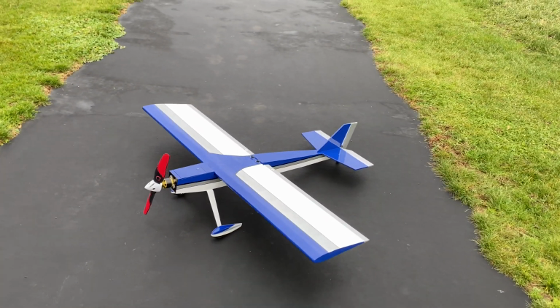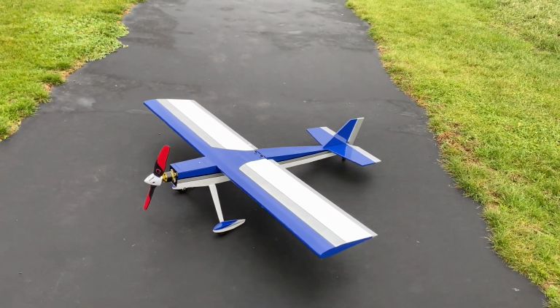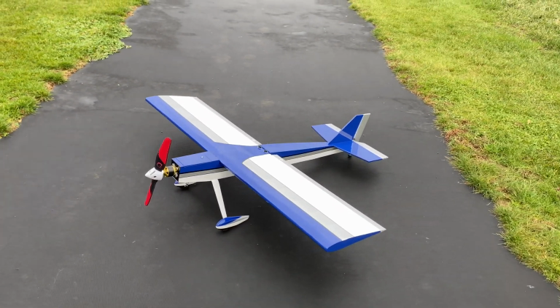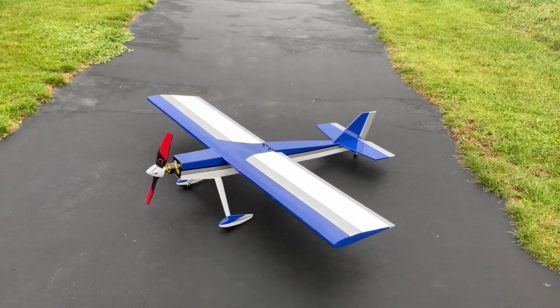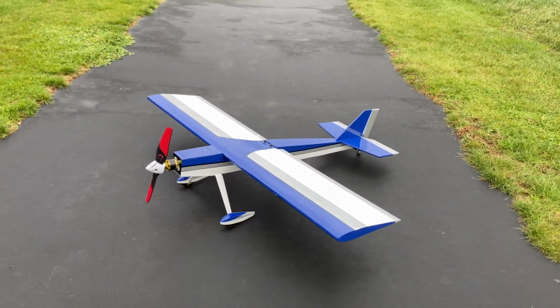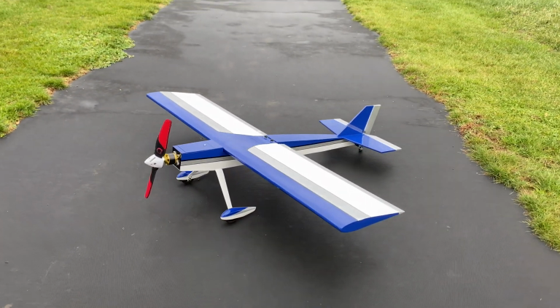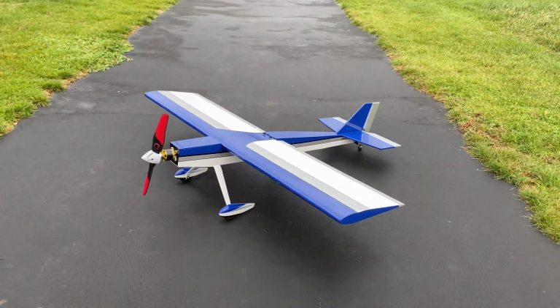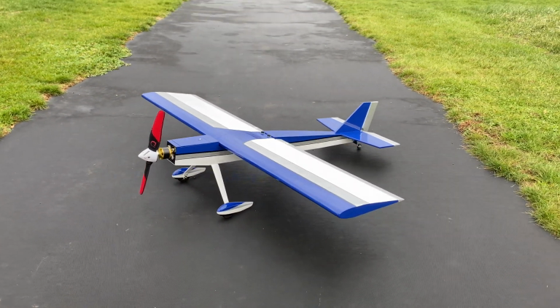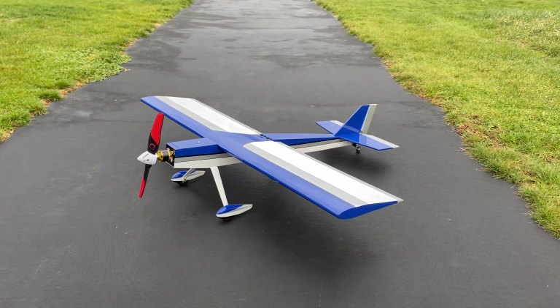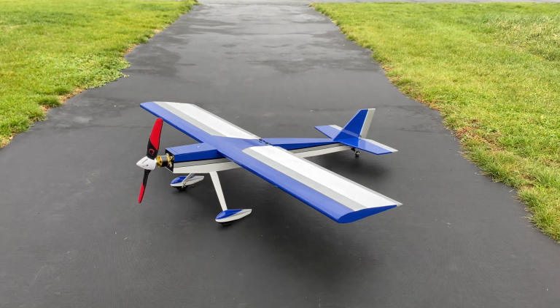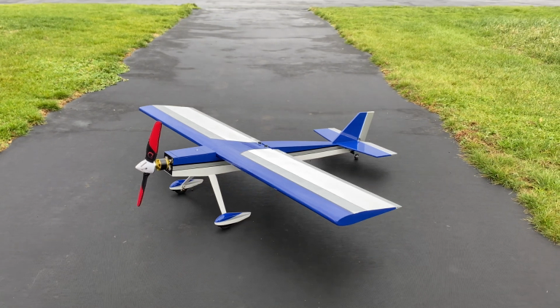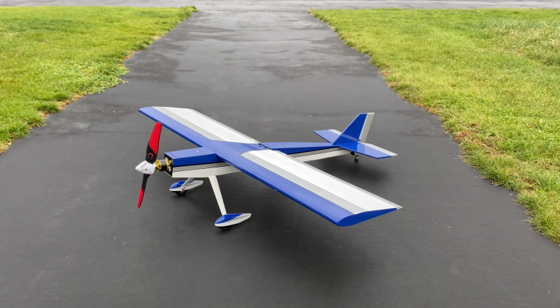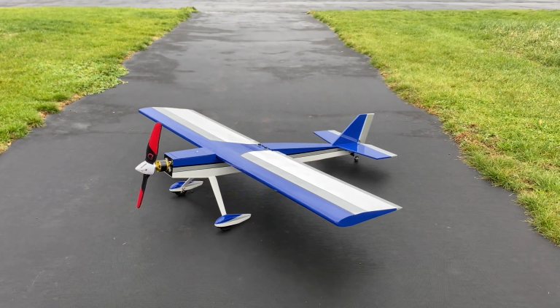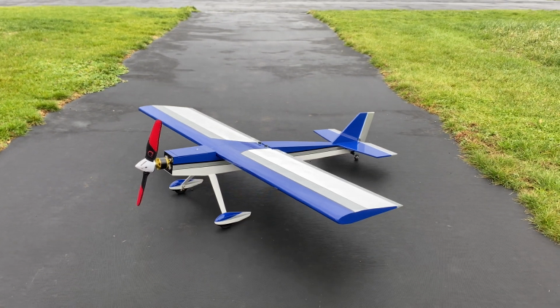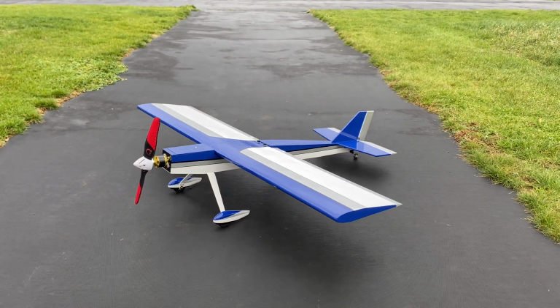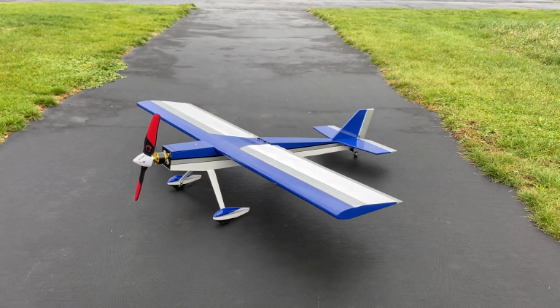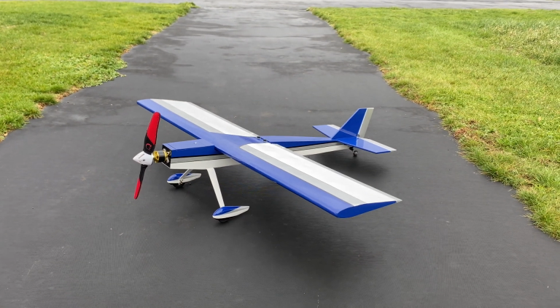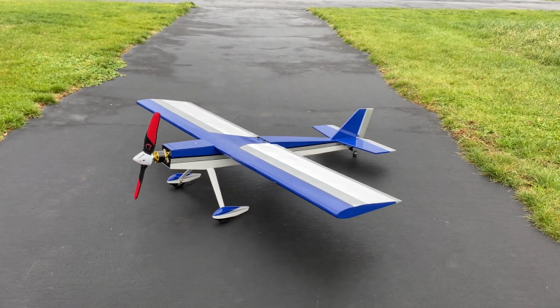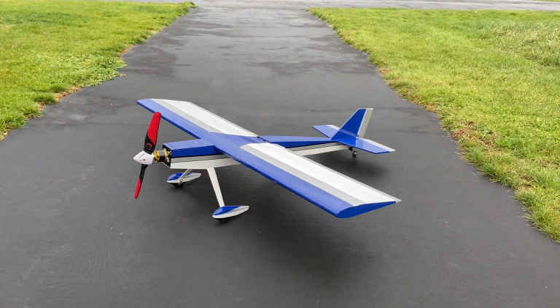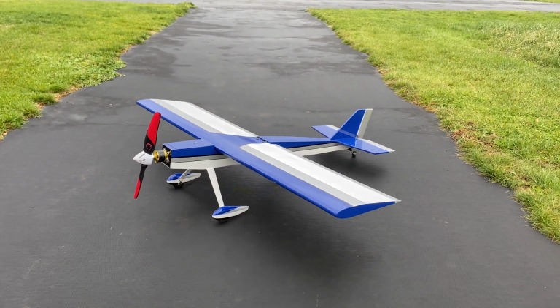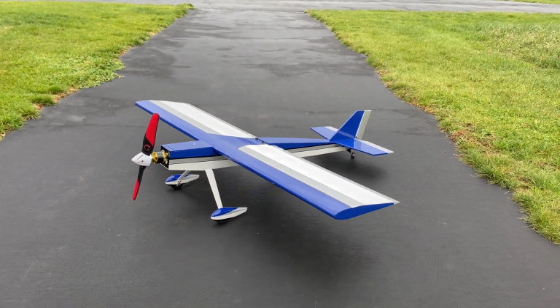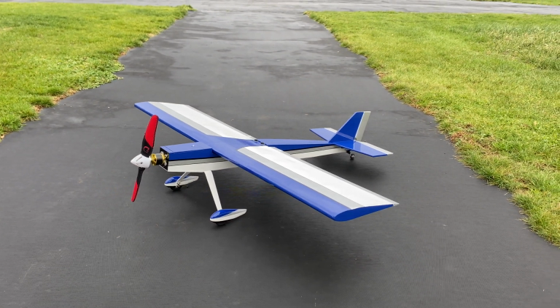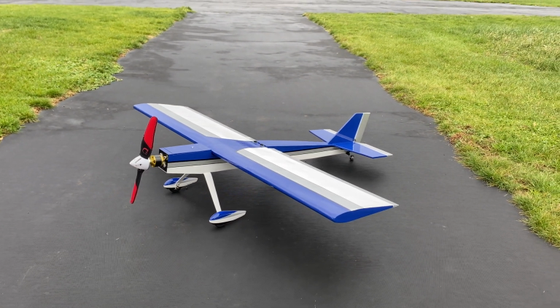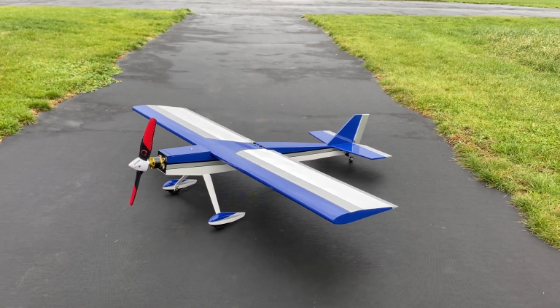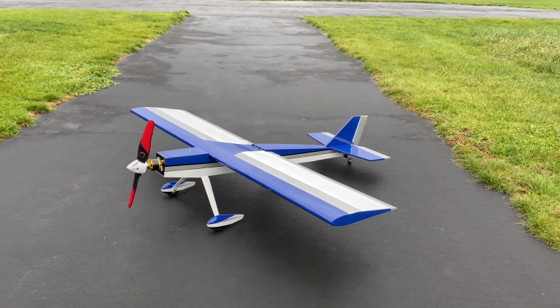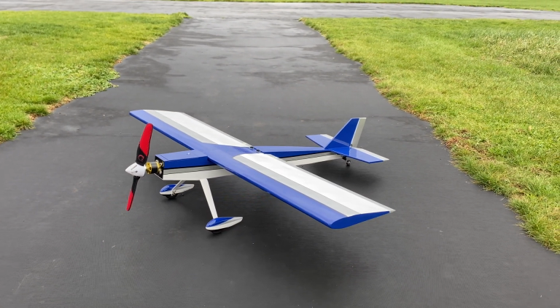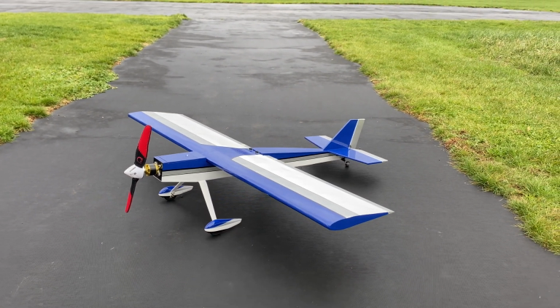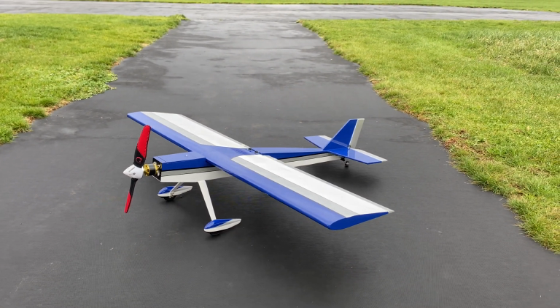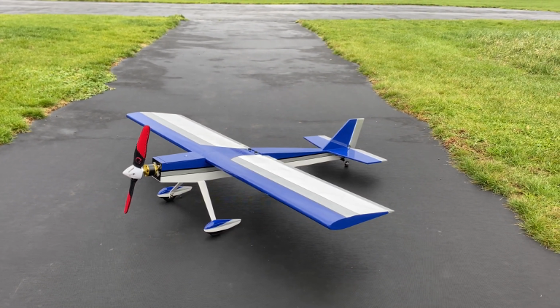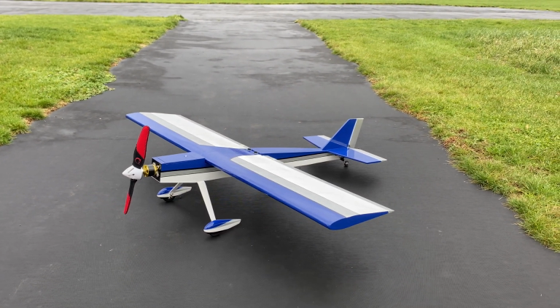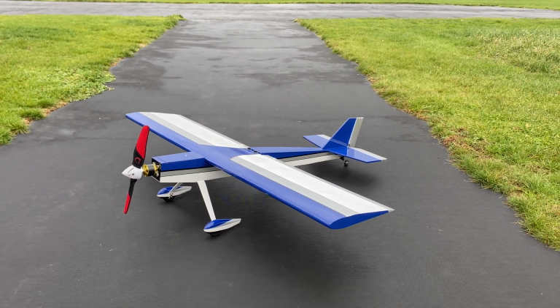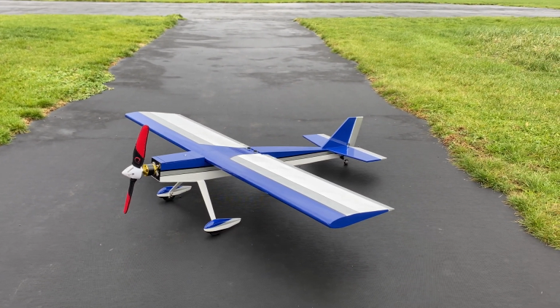Inverted flight, rolls, loops, low passes, high speed passes, touch and goes.